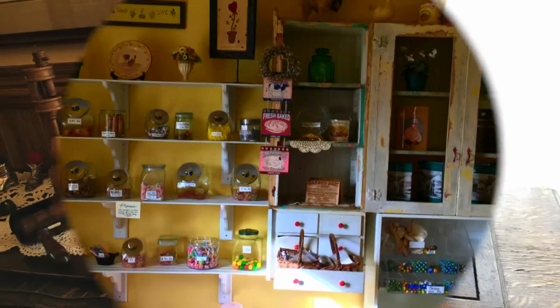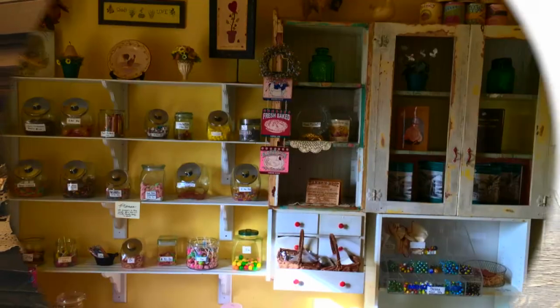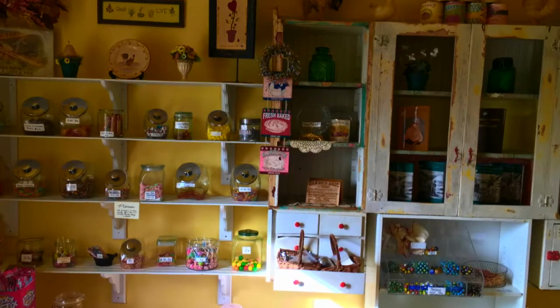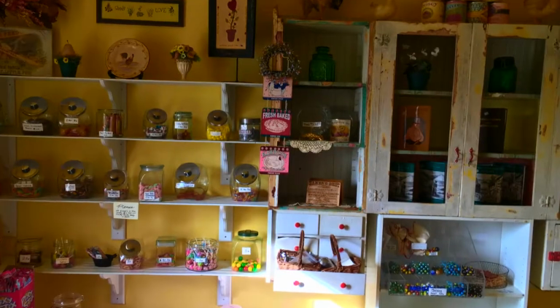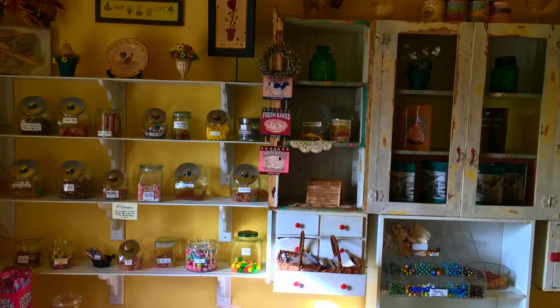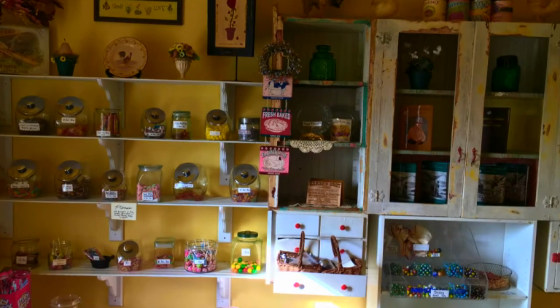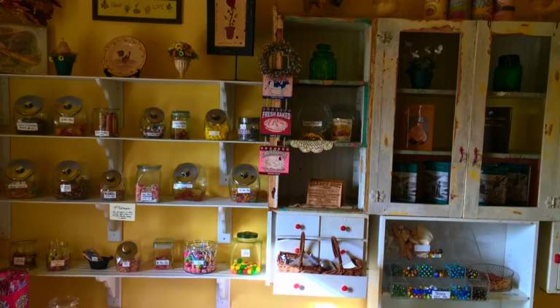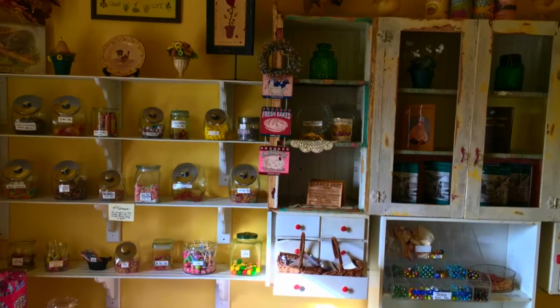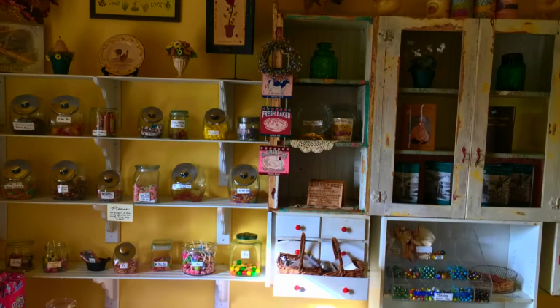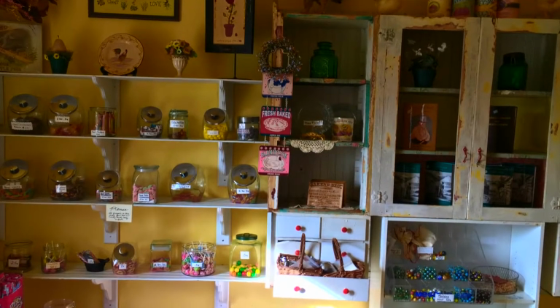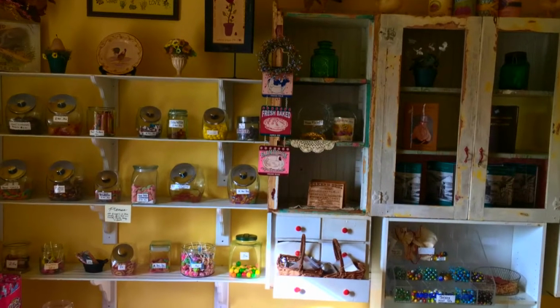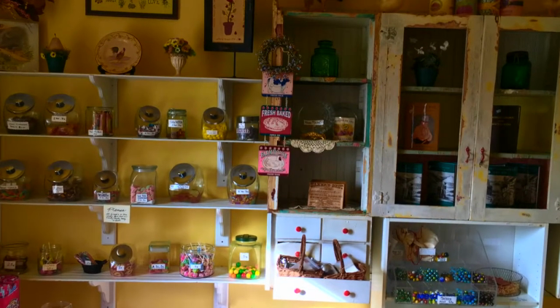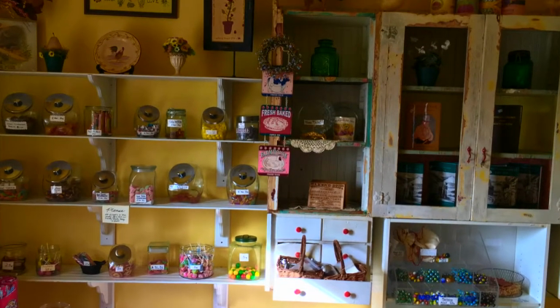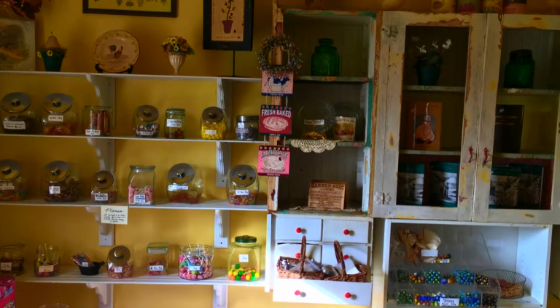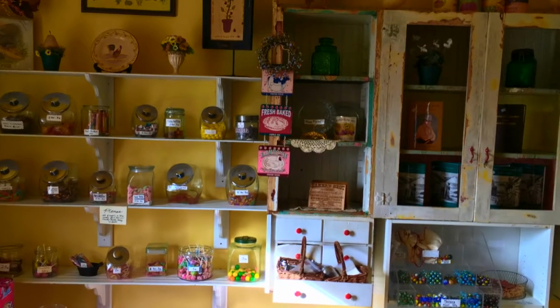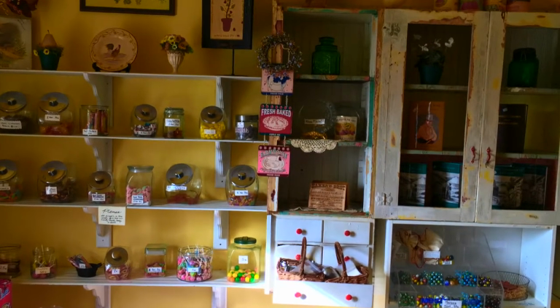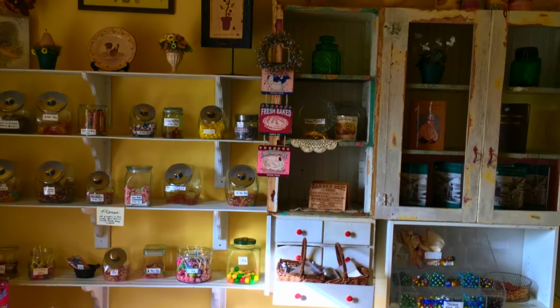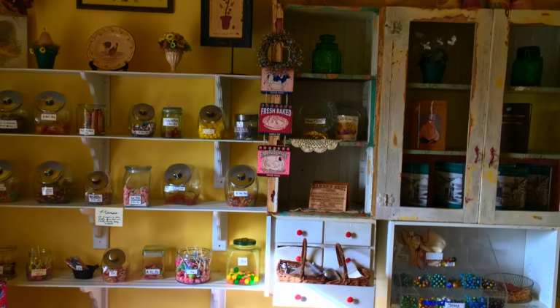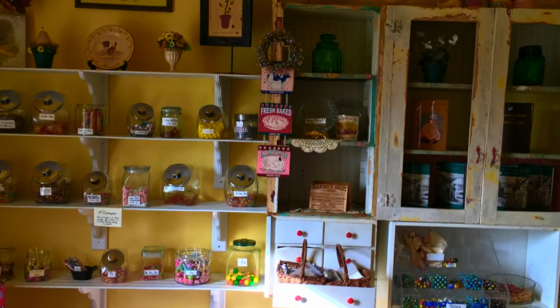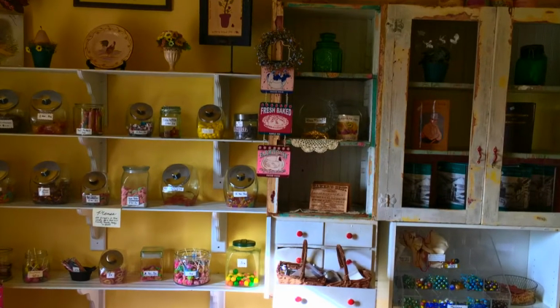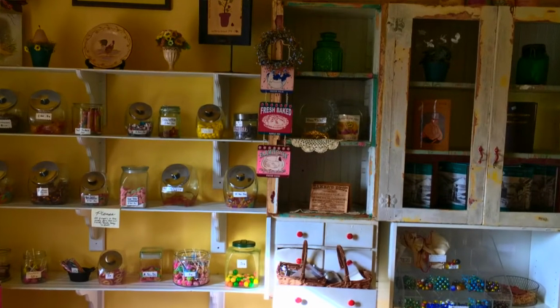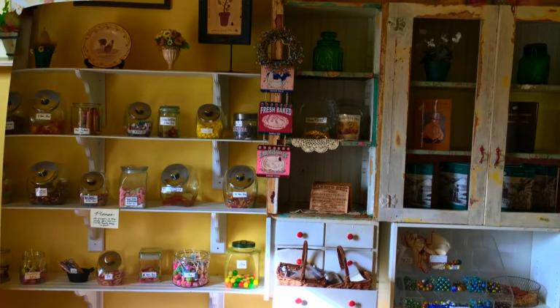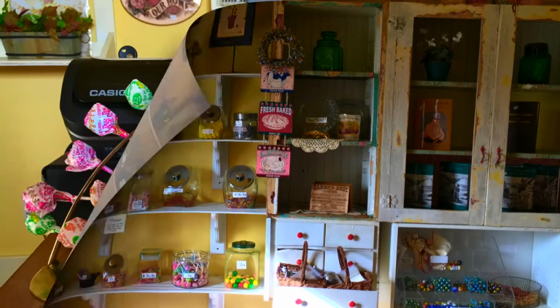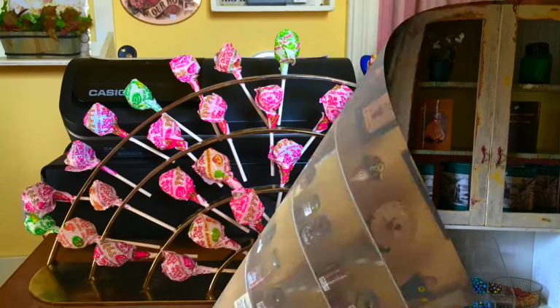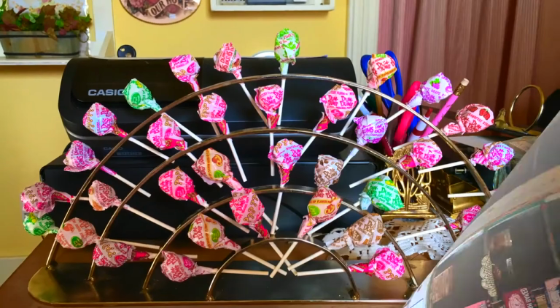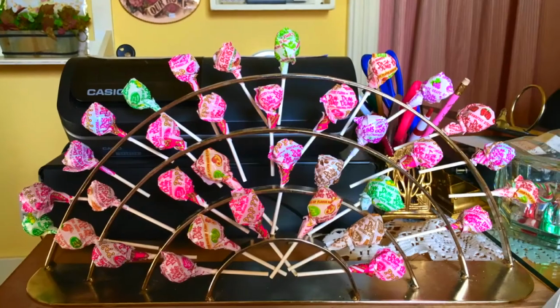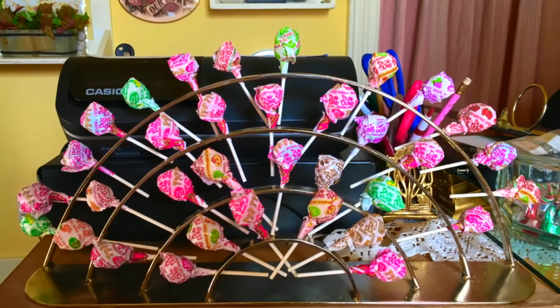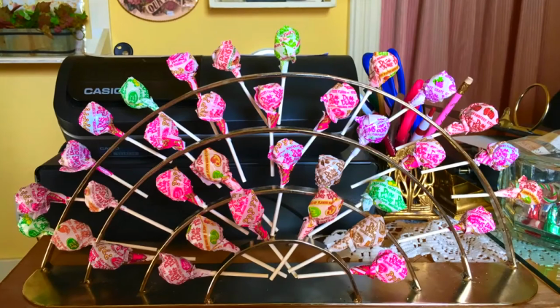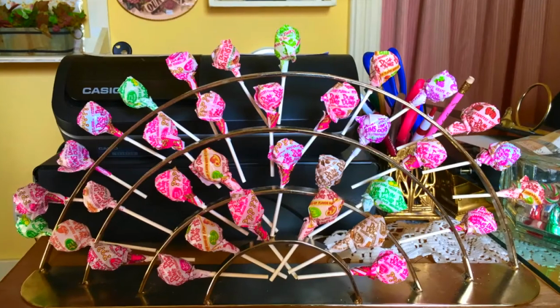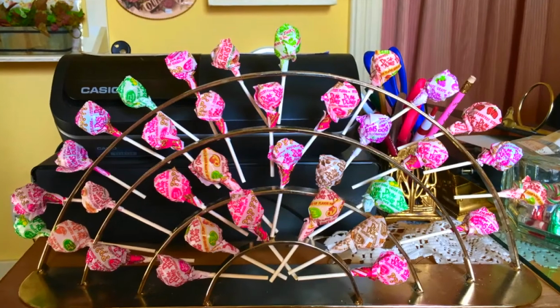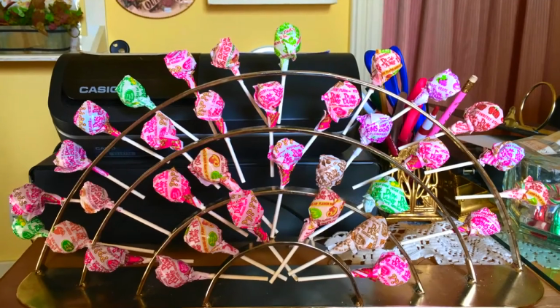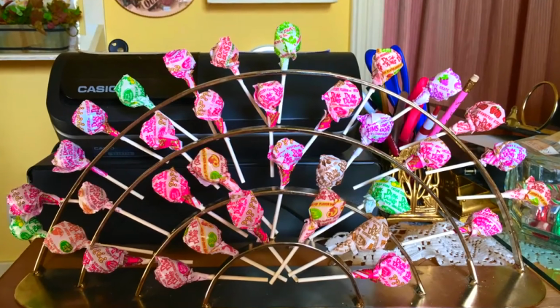When you are done with your tour, you can go to the shop with vintage candy, postcards, and more.